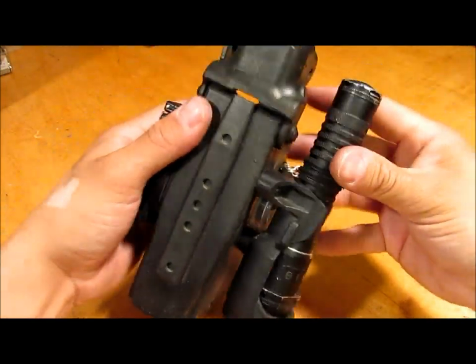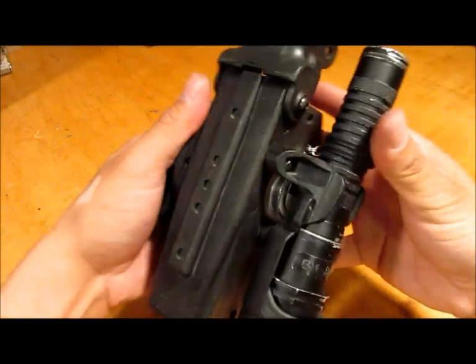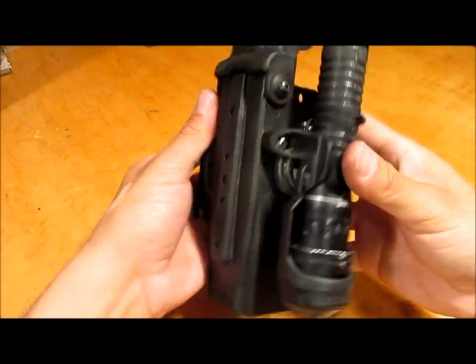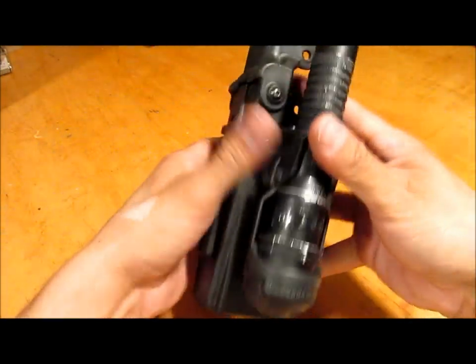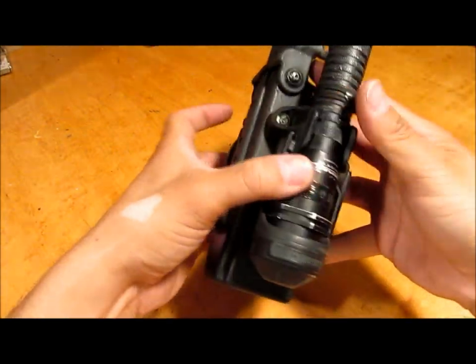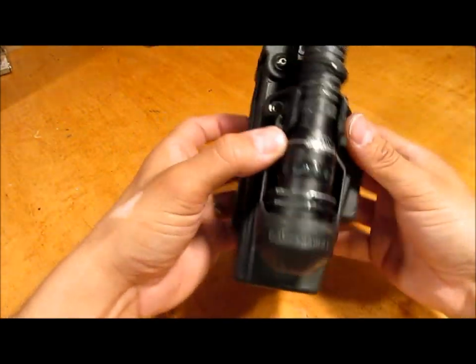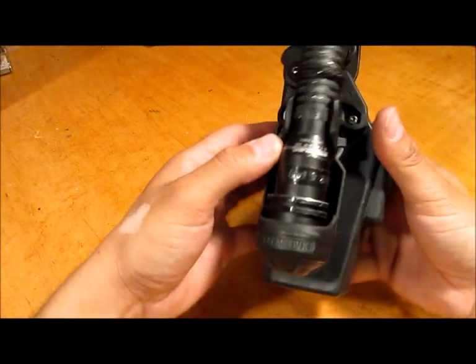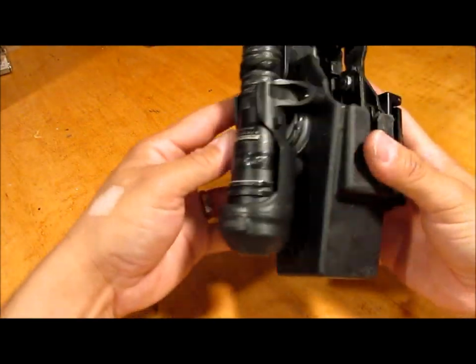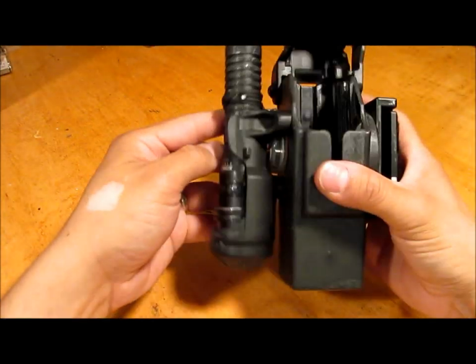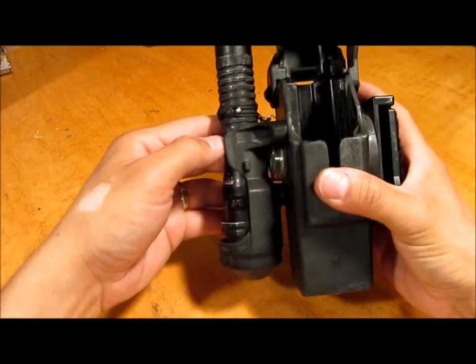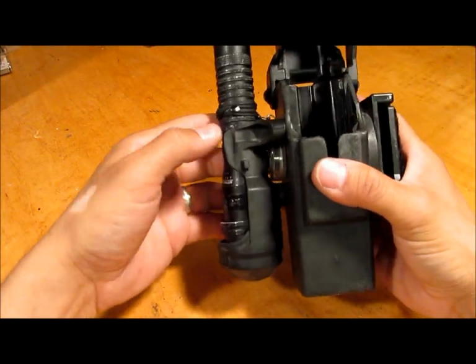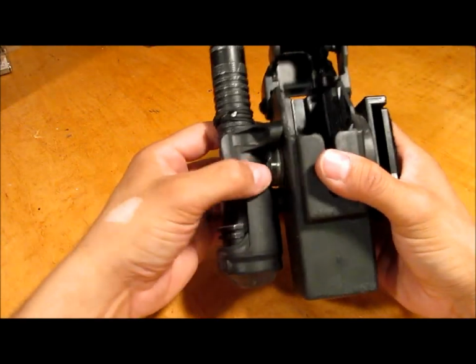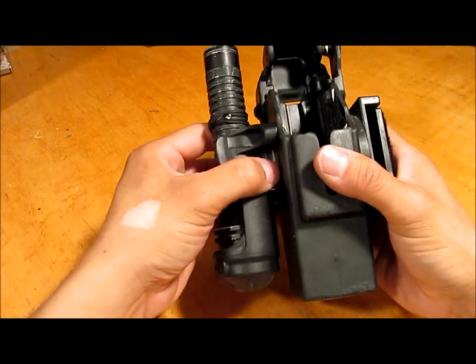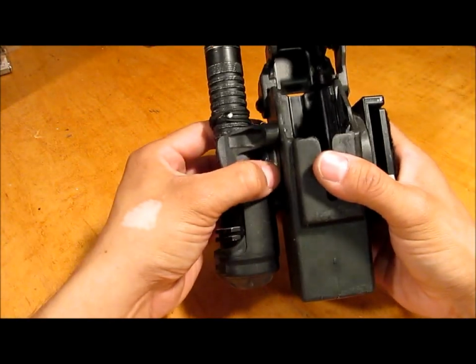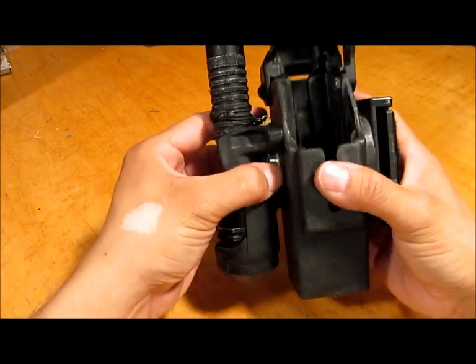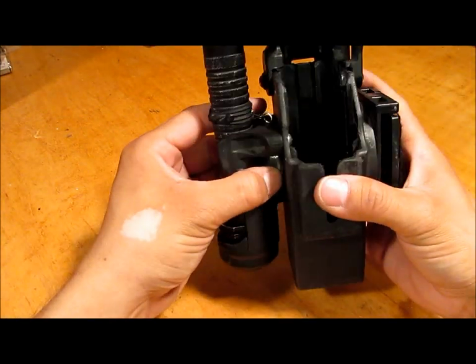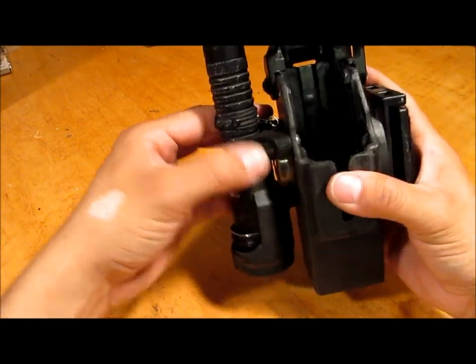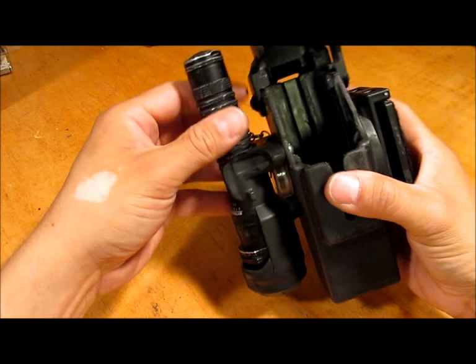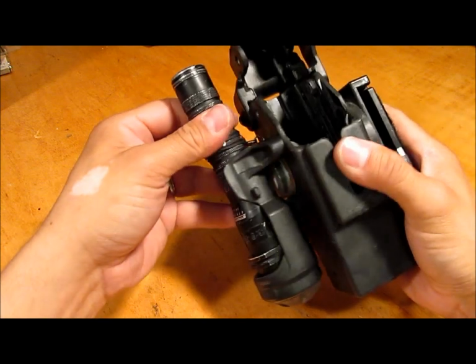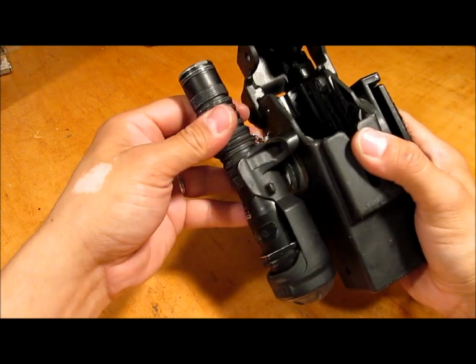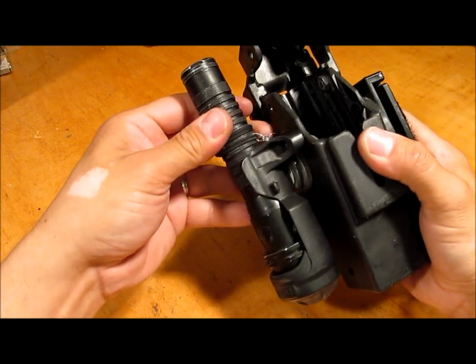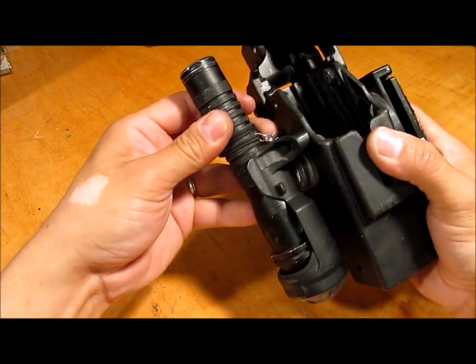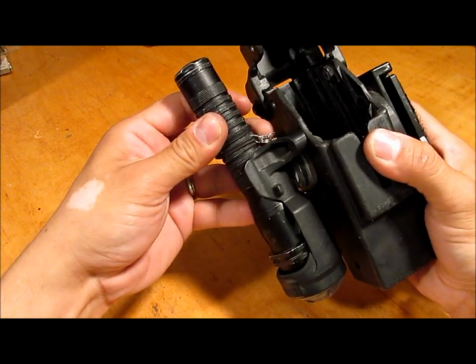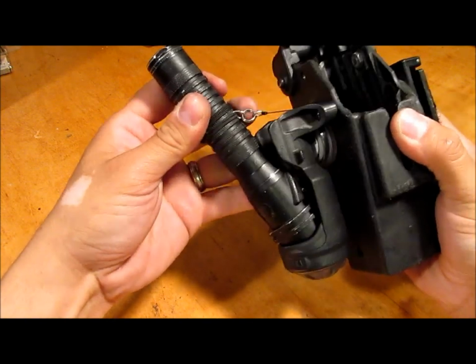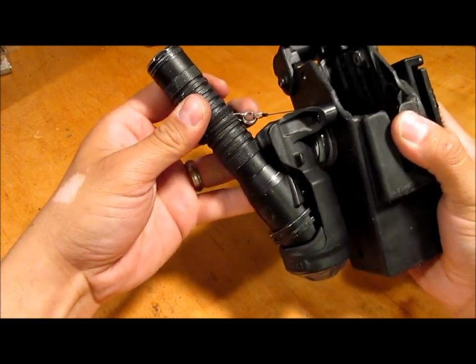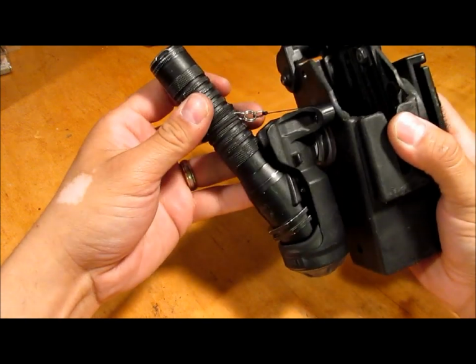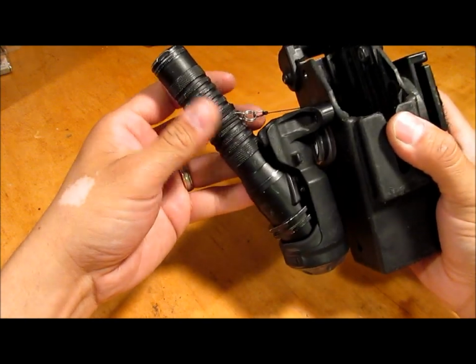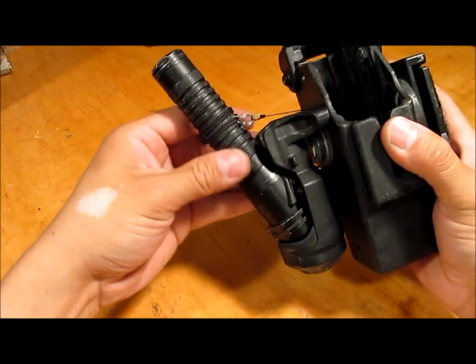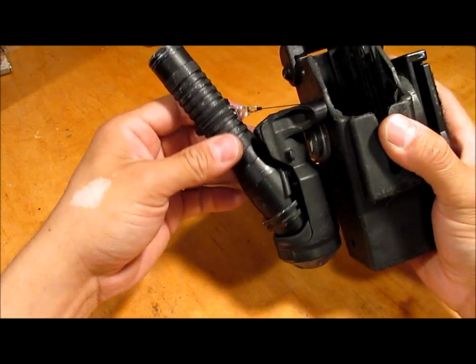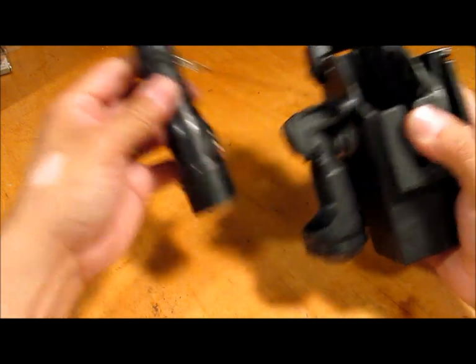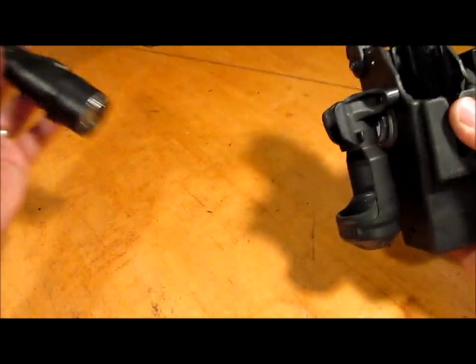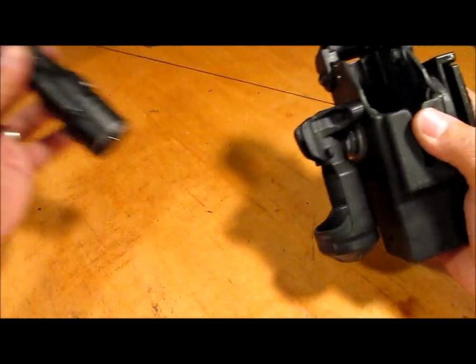So there it is — a little hack you can do with a name tag lanyard and the Blackhawk Night Ops flashlight holster.